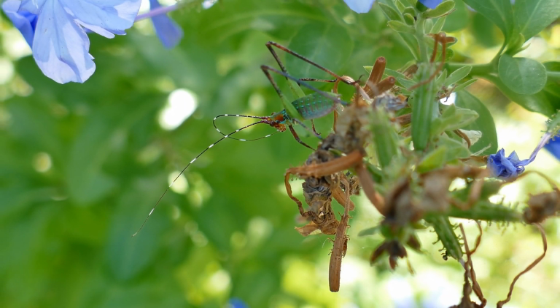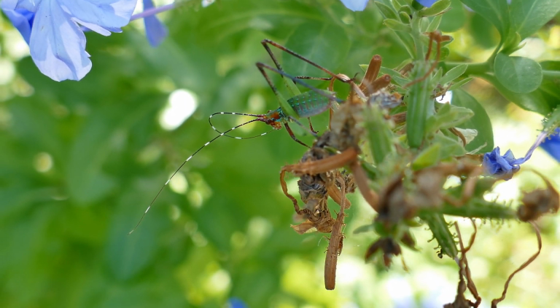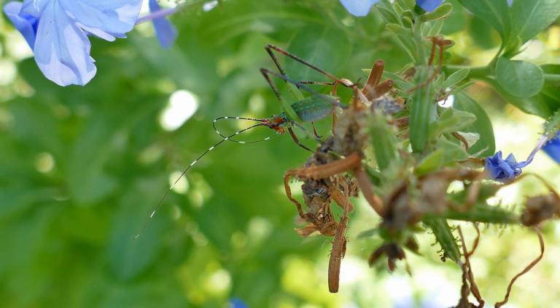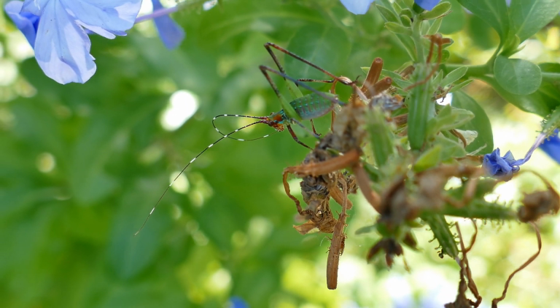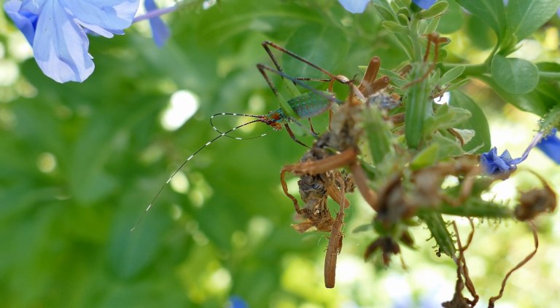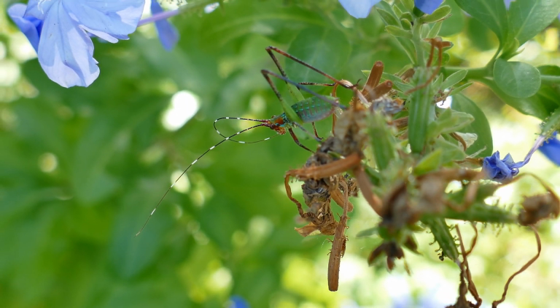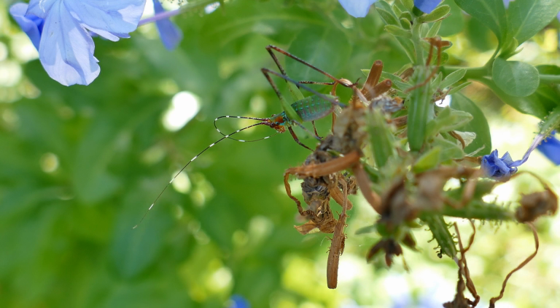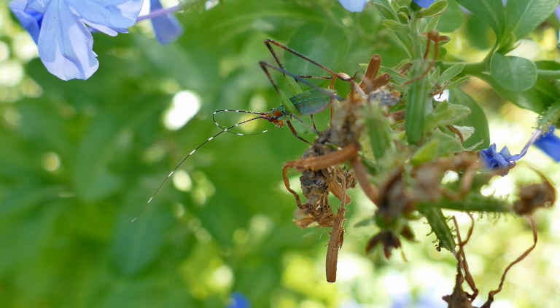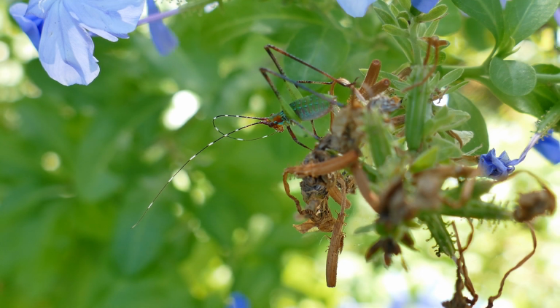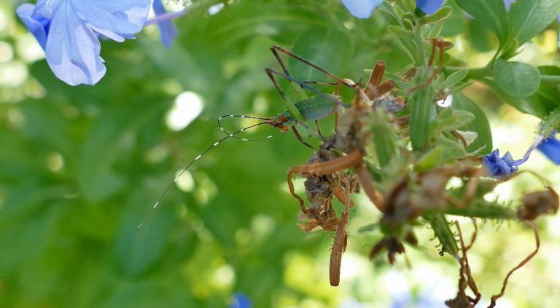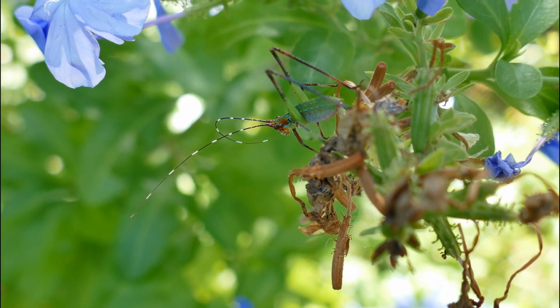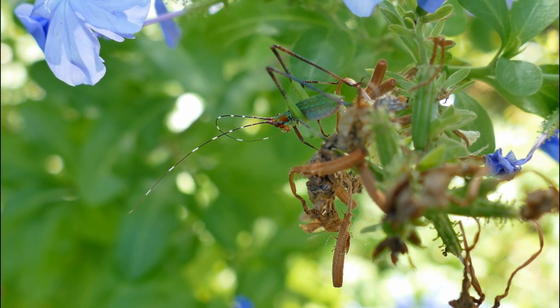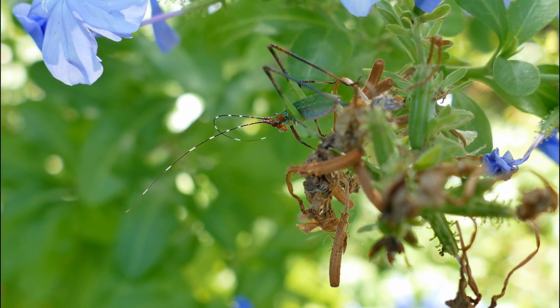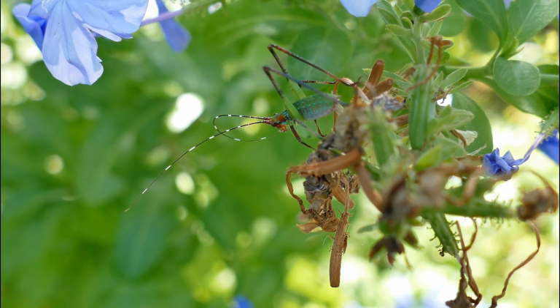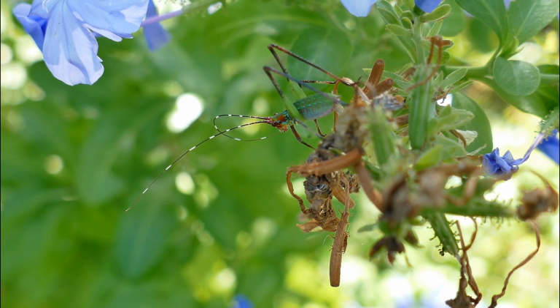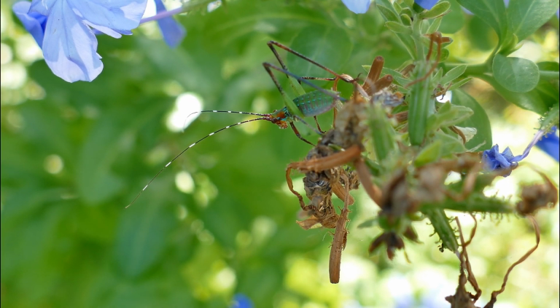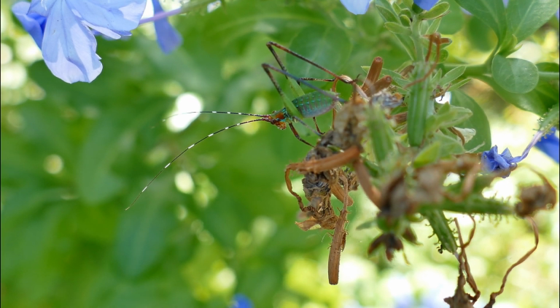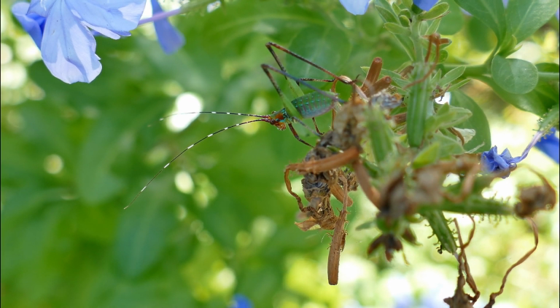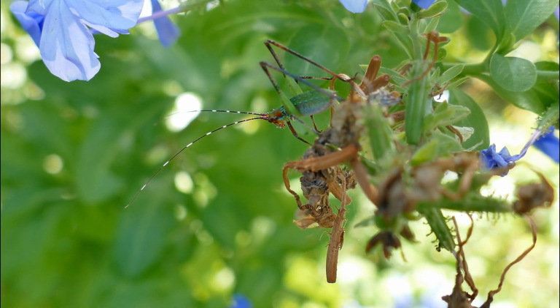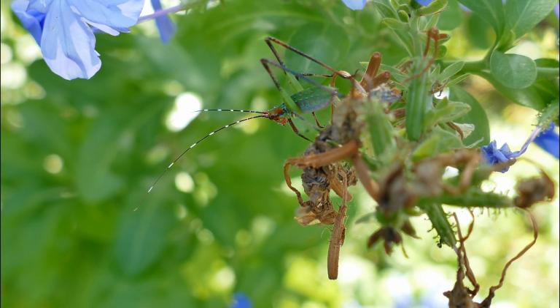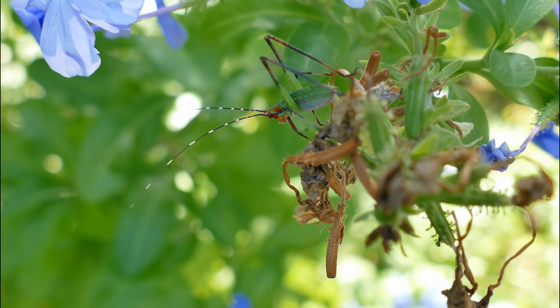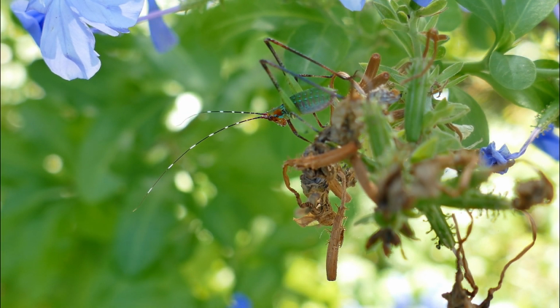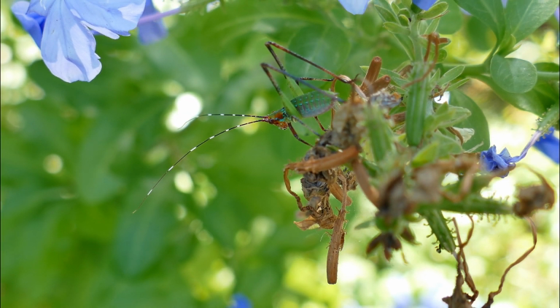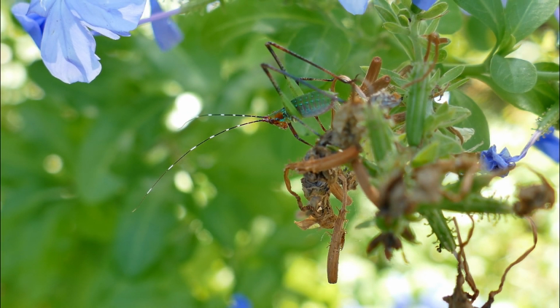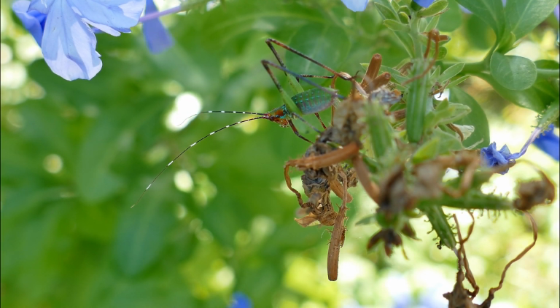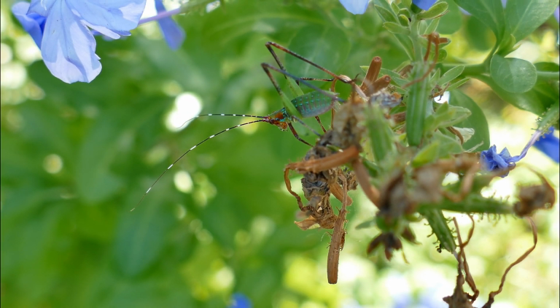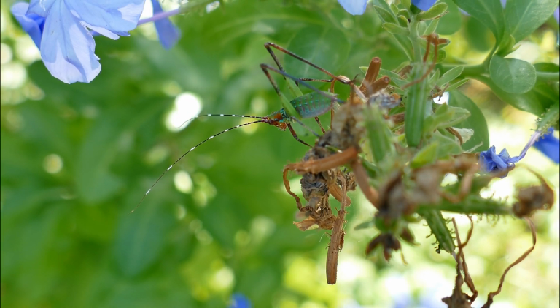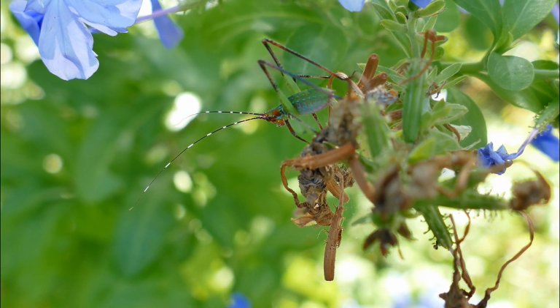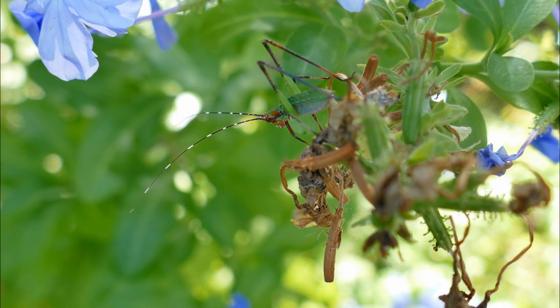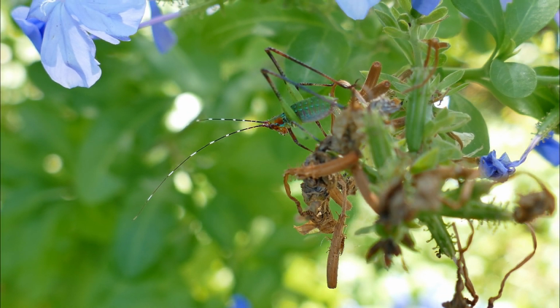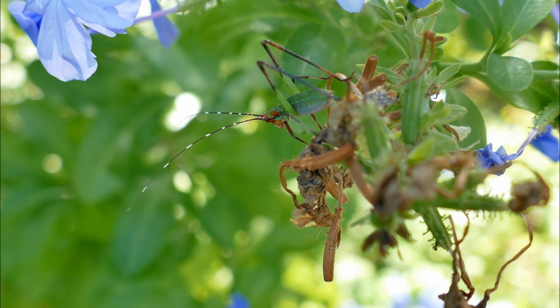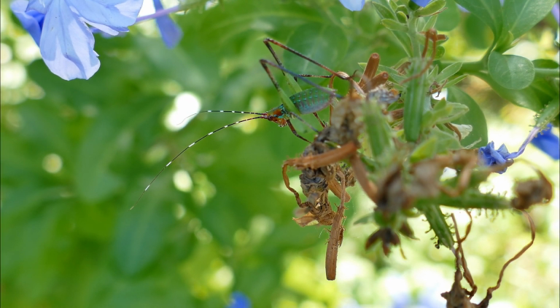Katydids are able to hear sounds using tympanum, or tympanic organs, that are located in their forelegs.